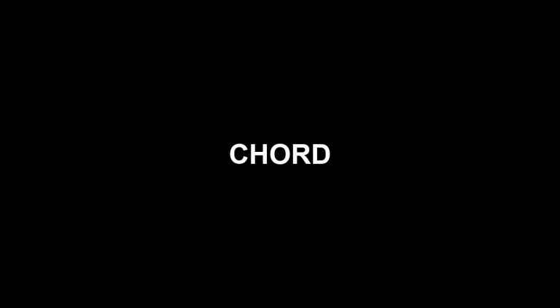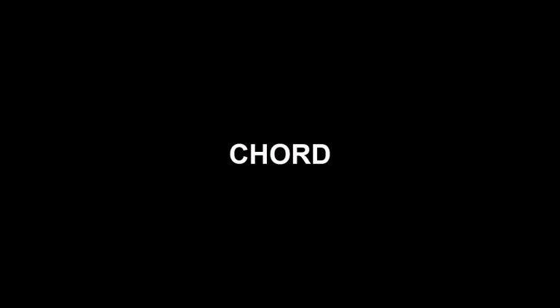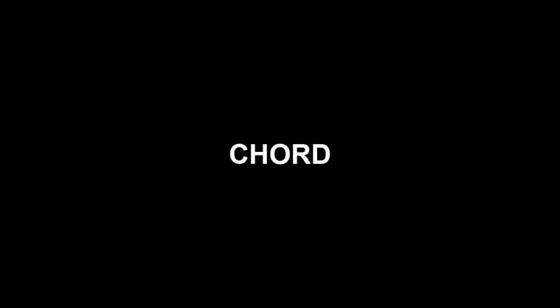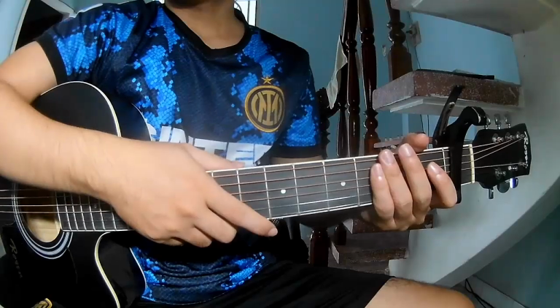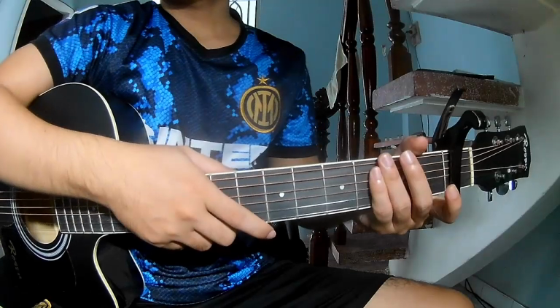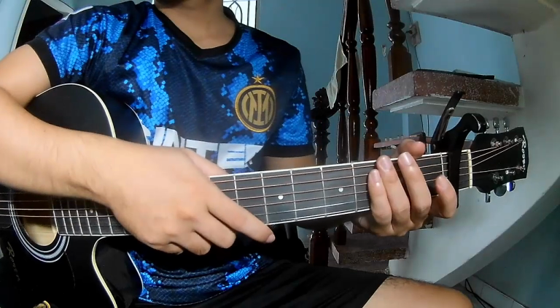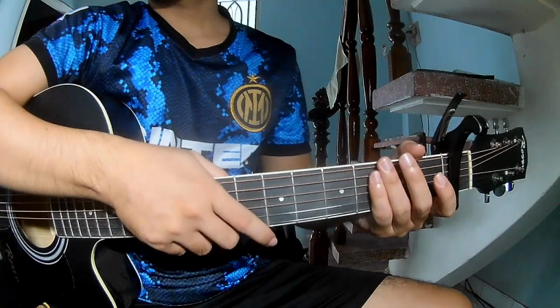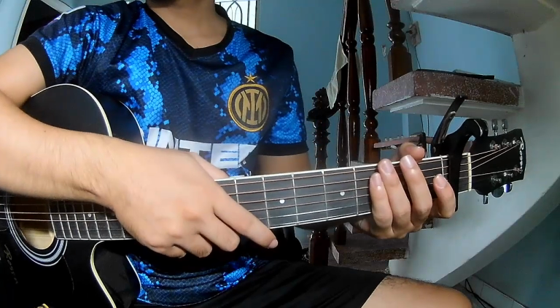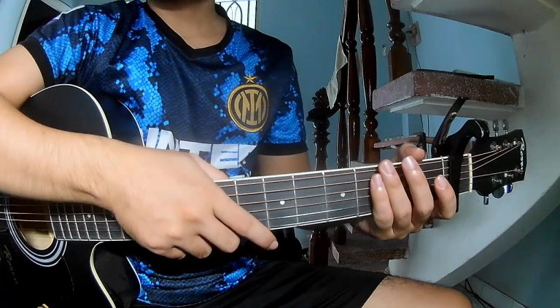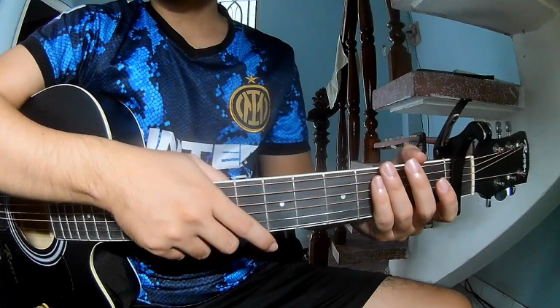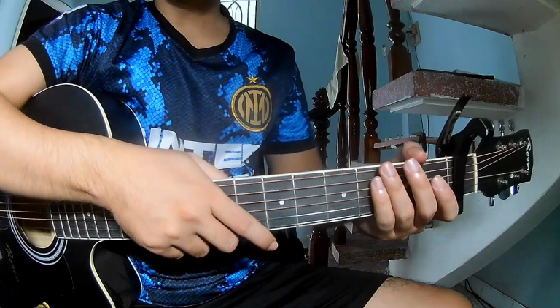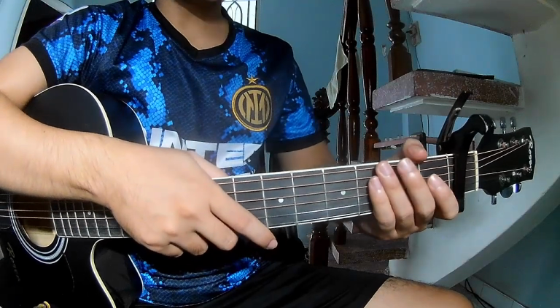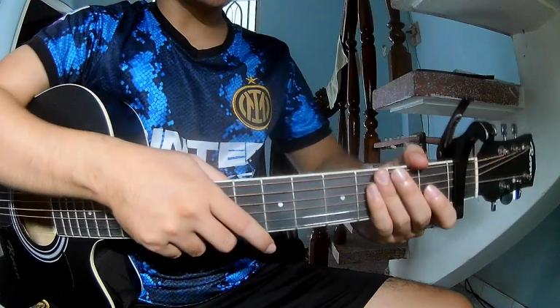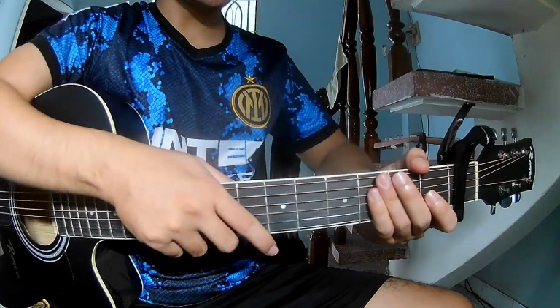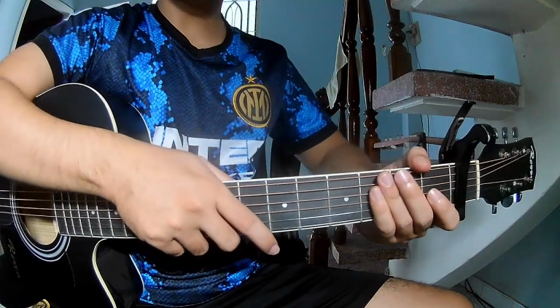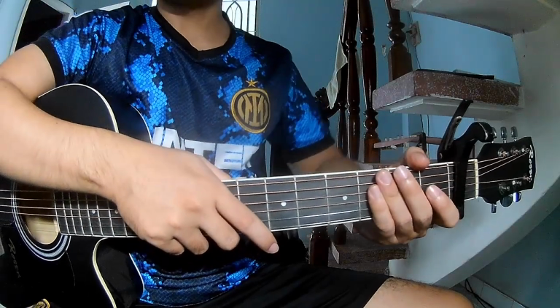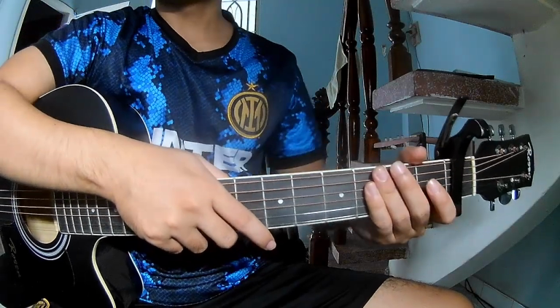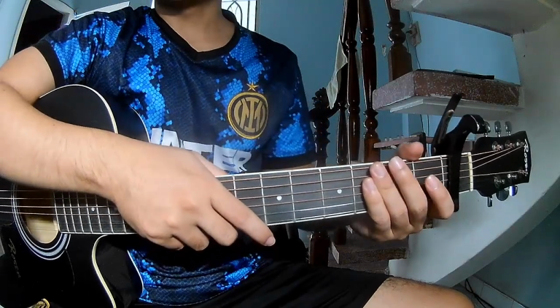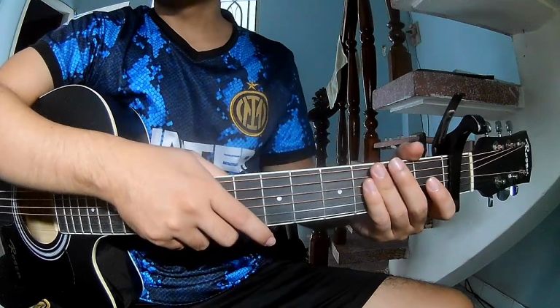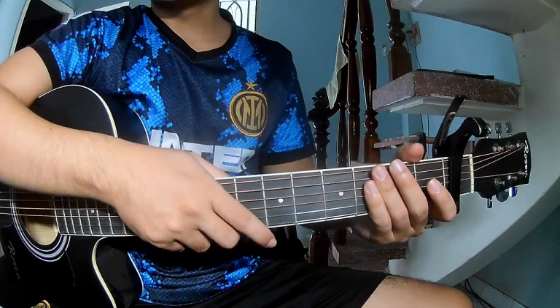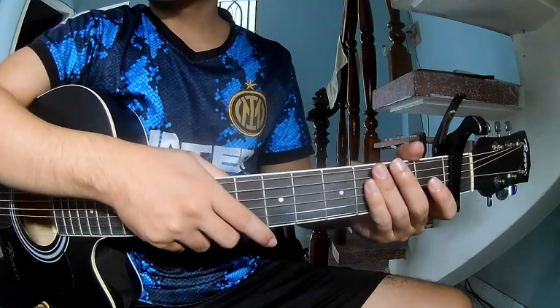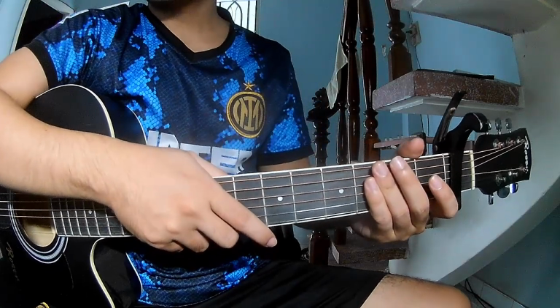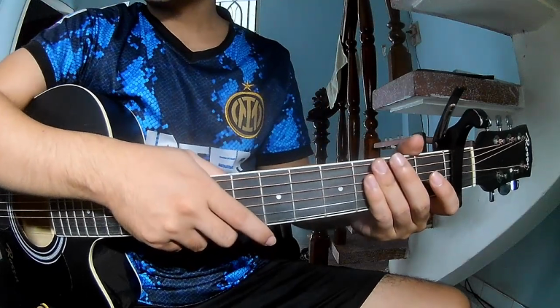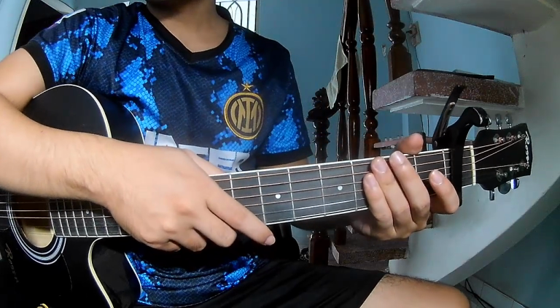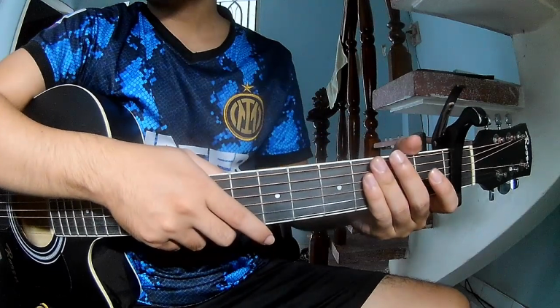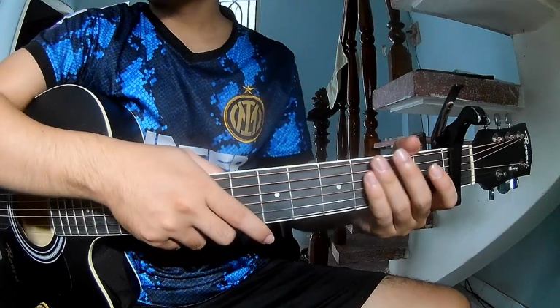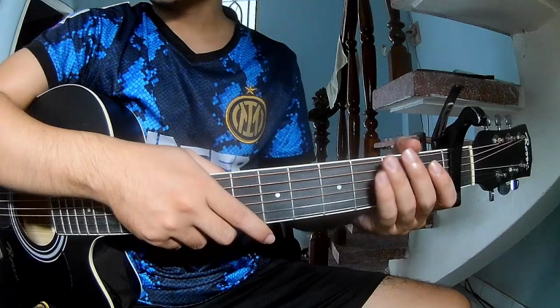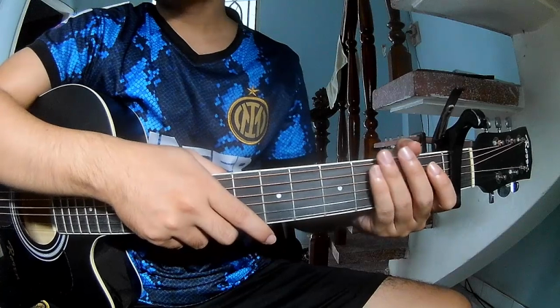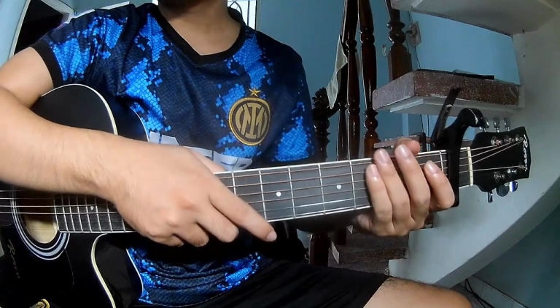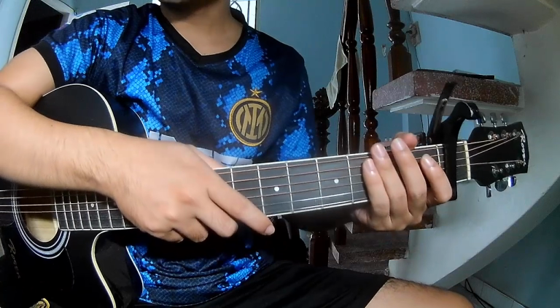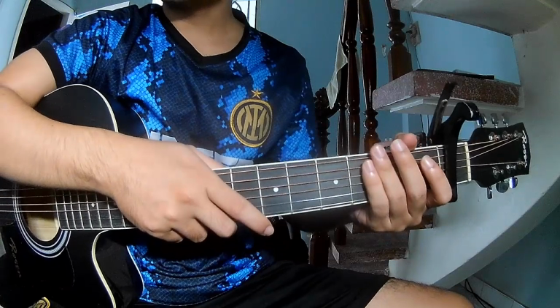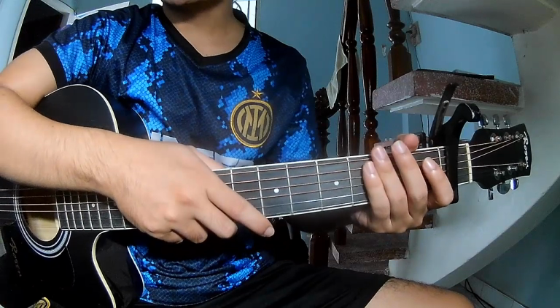Hi everyone, today we share how to play Just Us by Sam Atron.